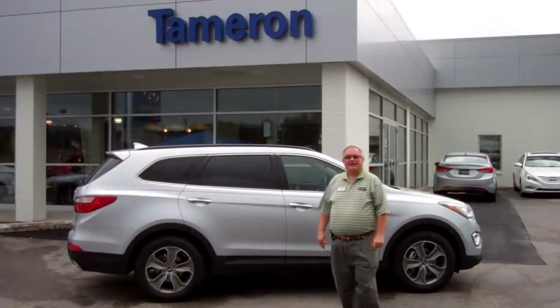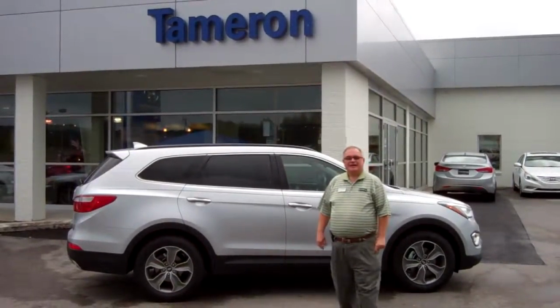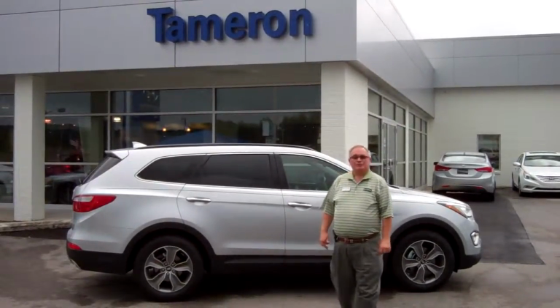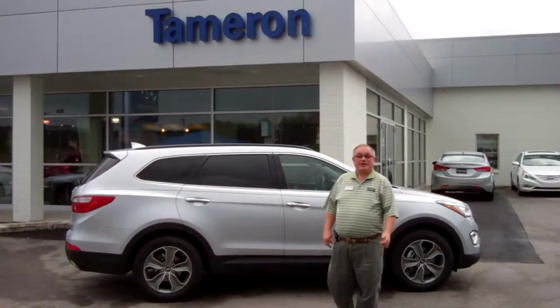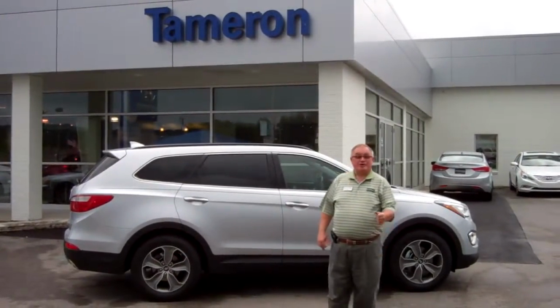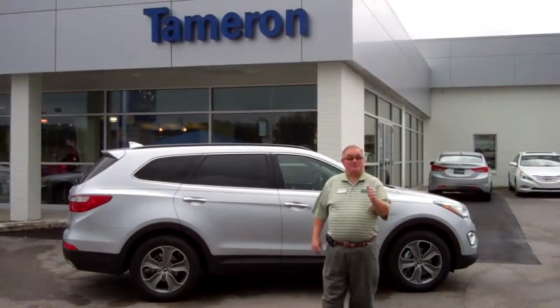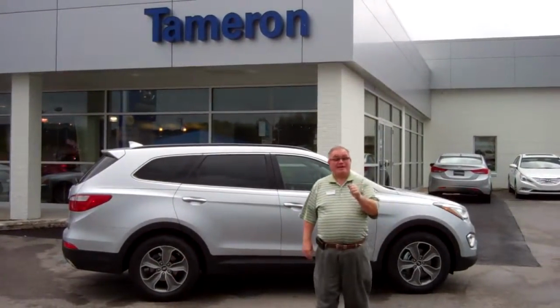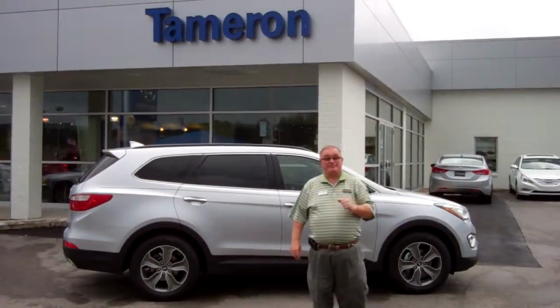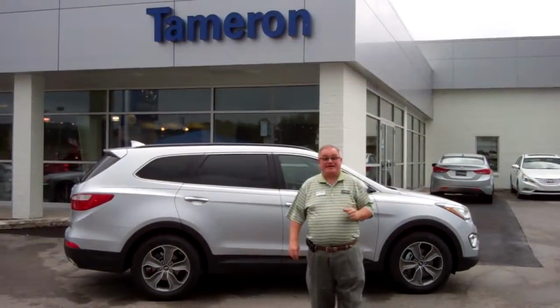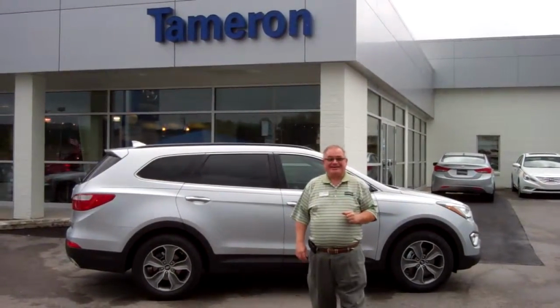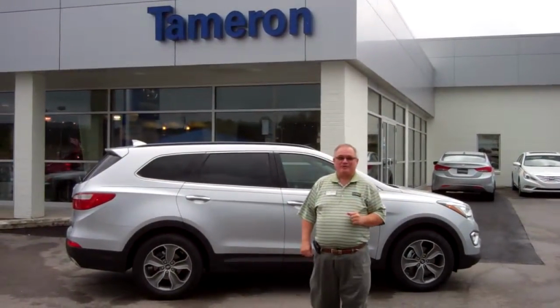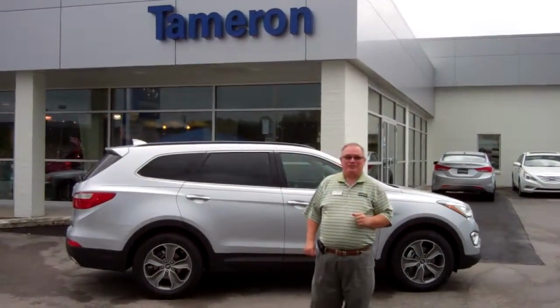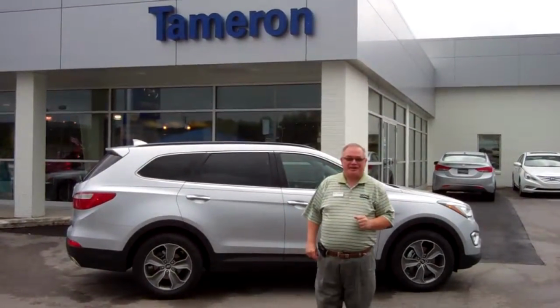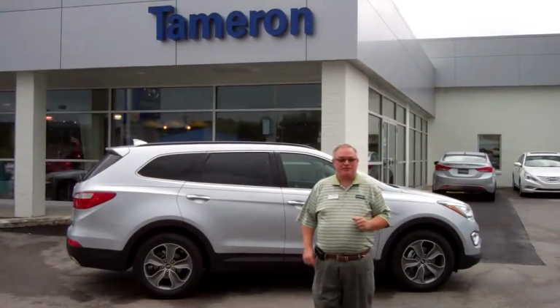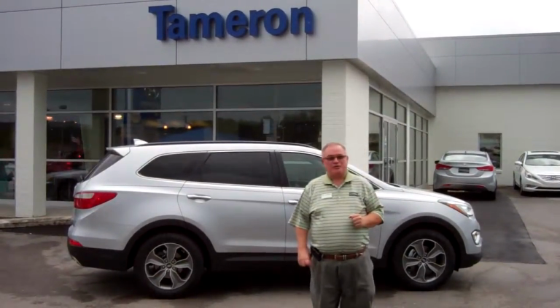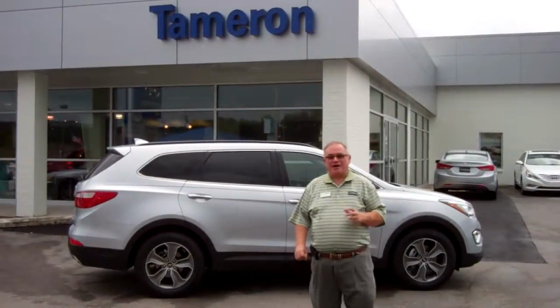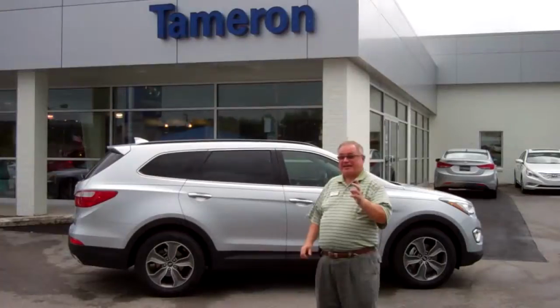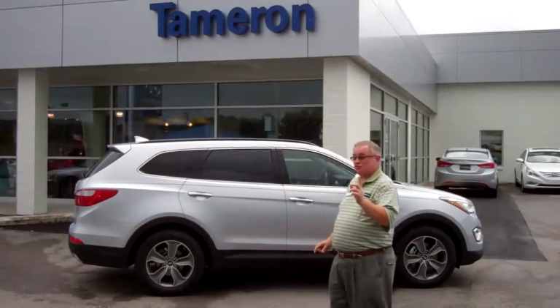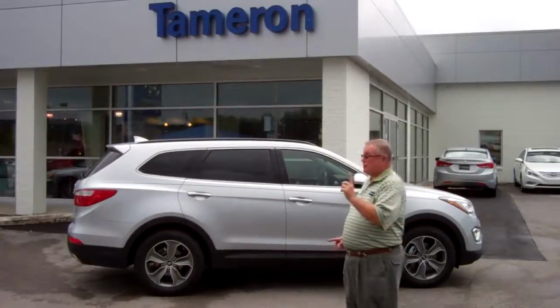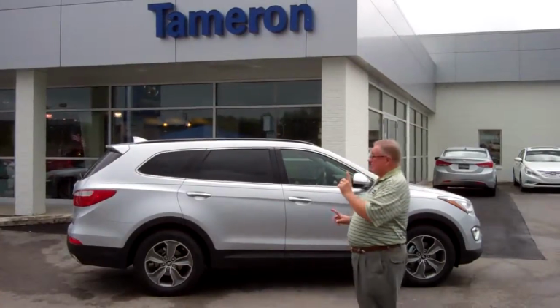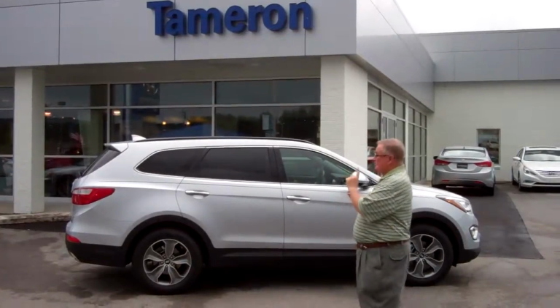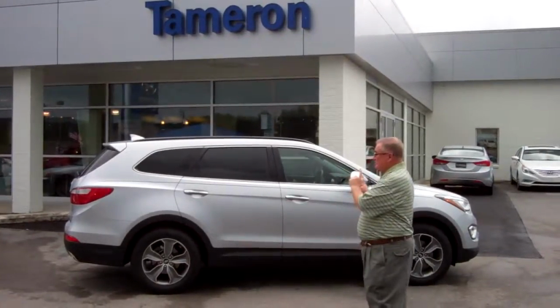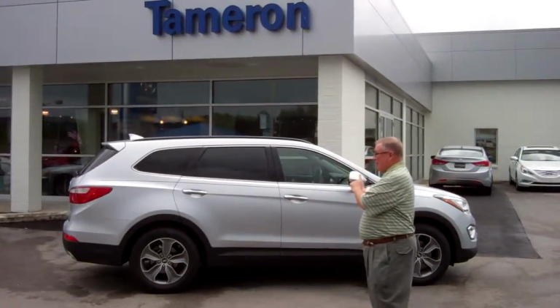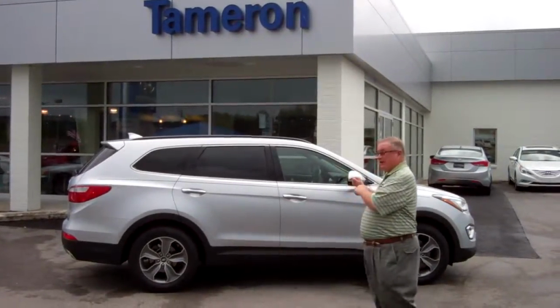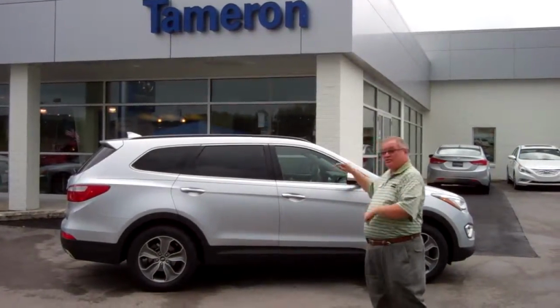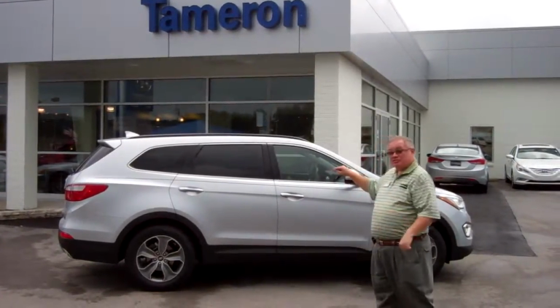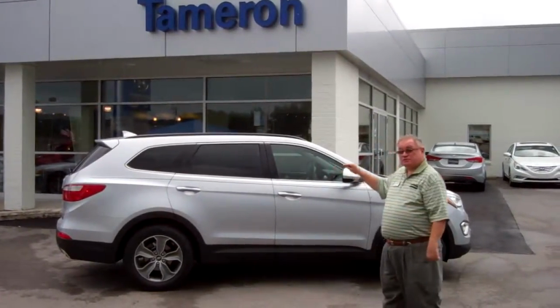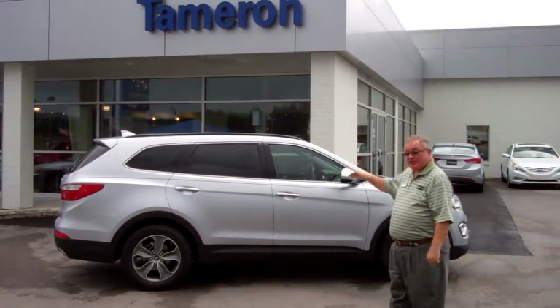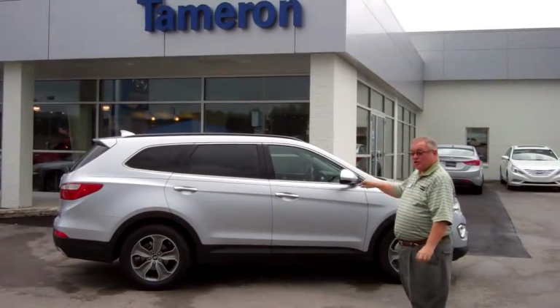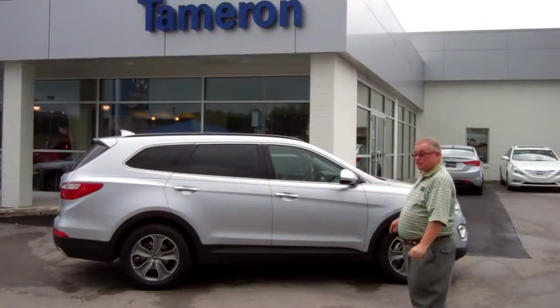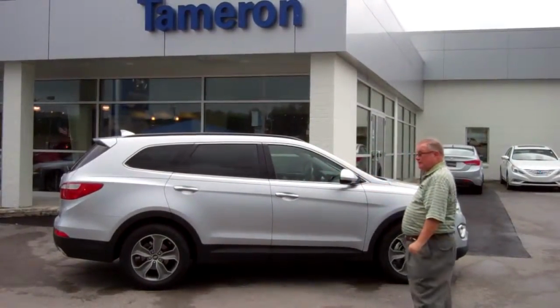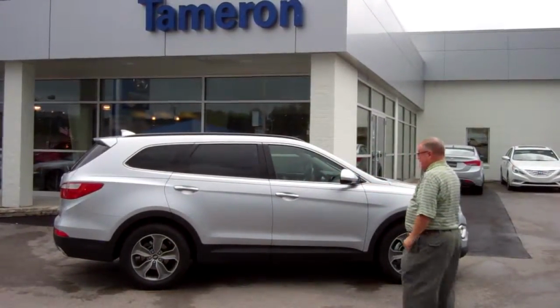Hello, Joanne Labarge. My name is Mike Kelly. I want to thank you for inquiring into not just a Santa Fe, but this particular Santa Fe.